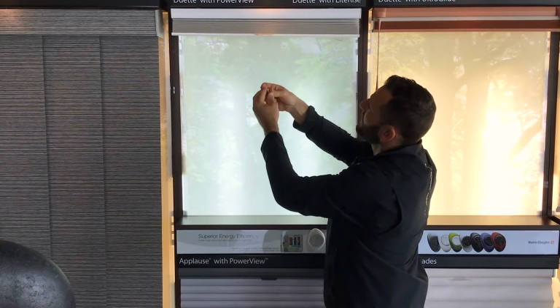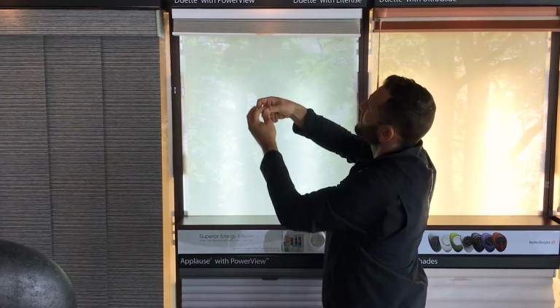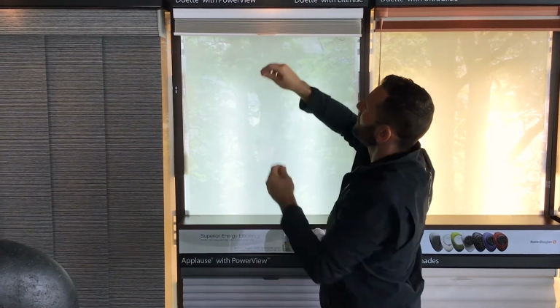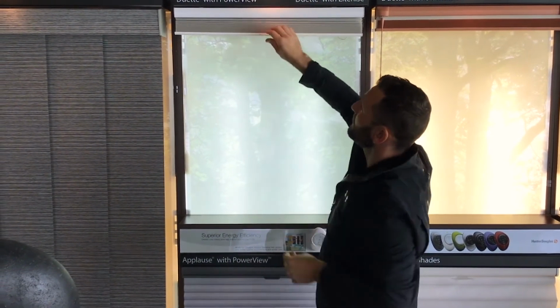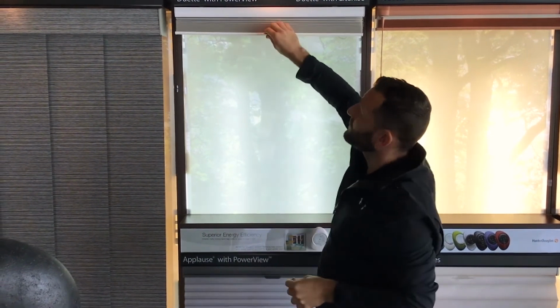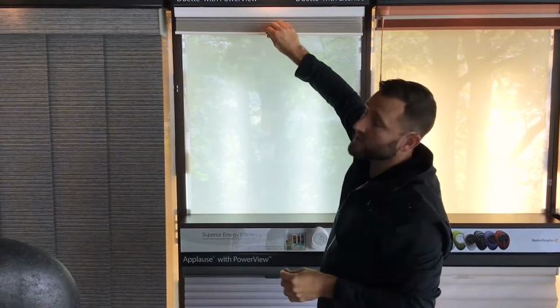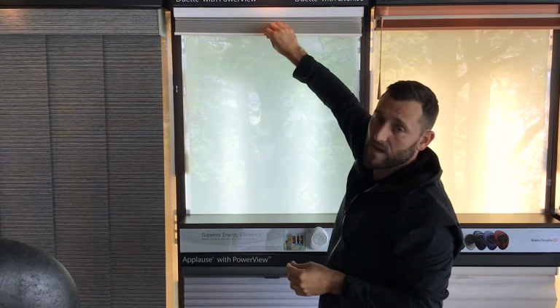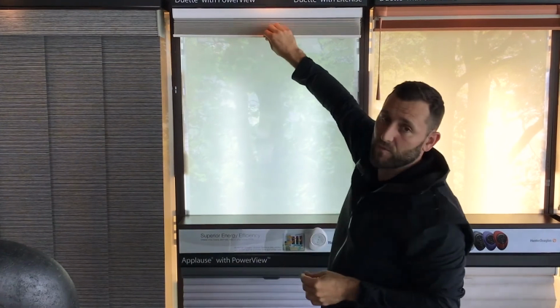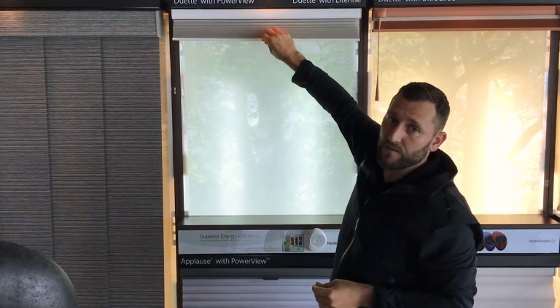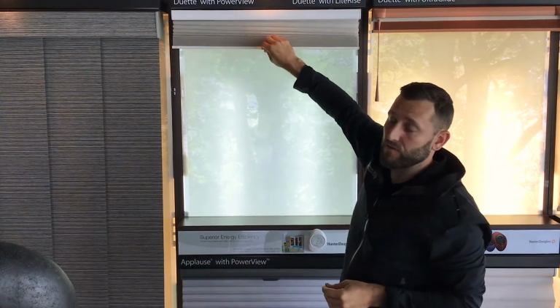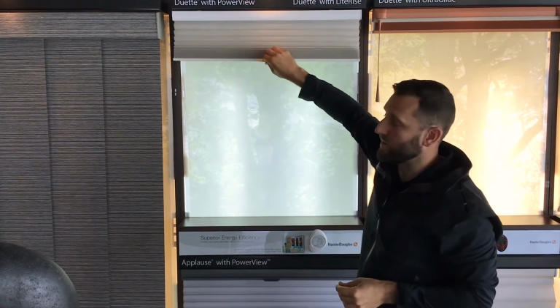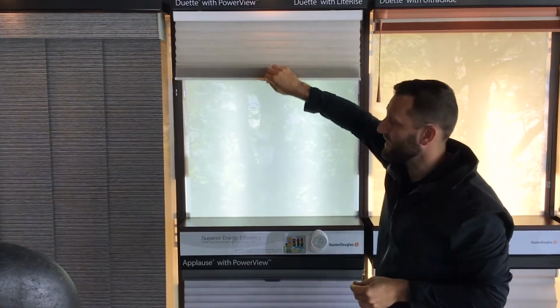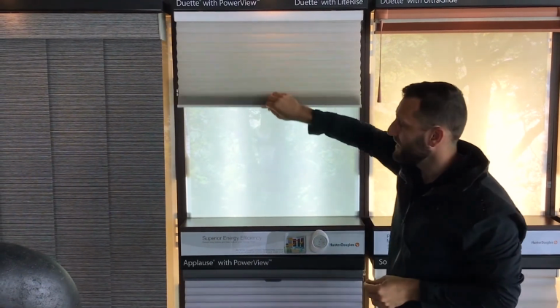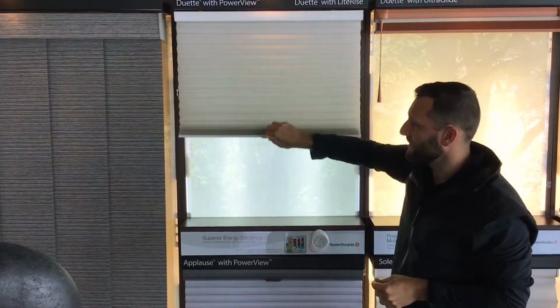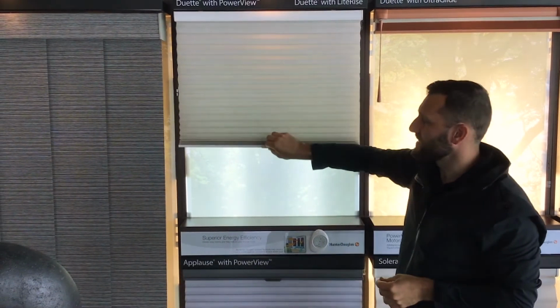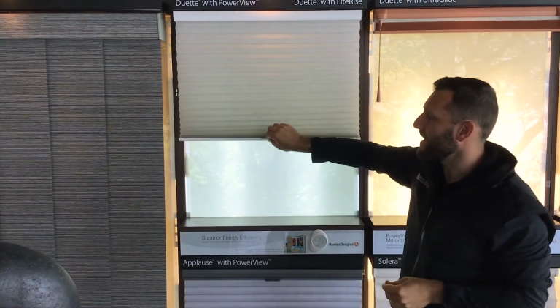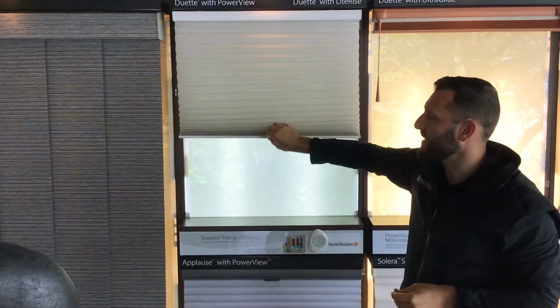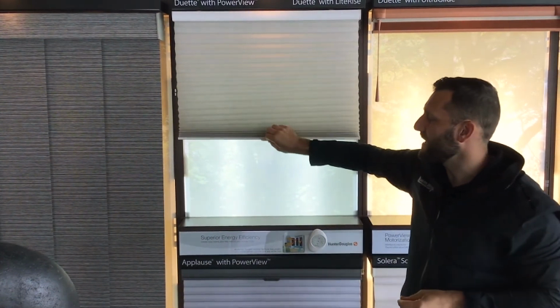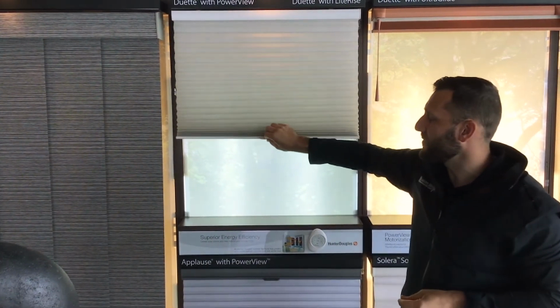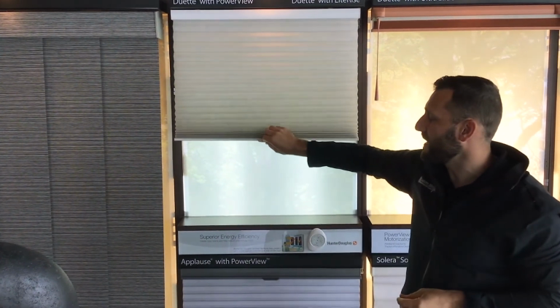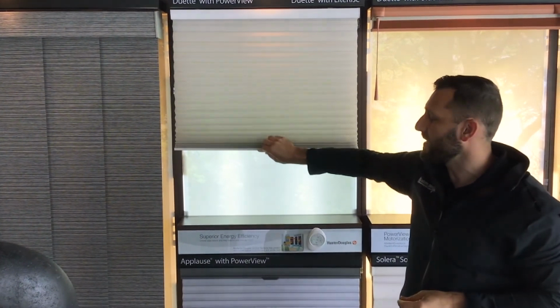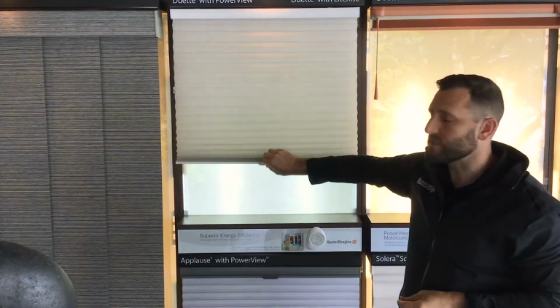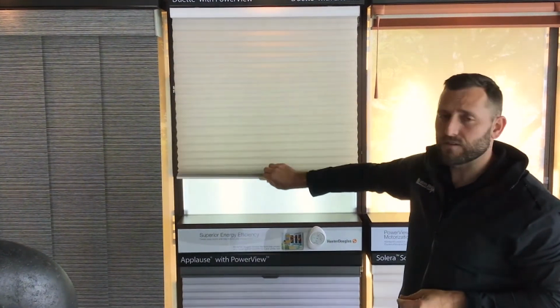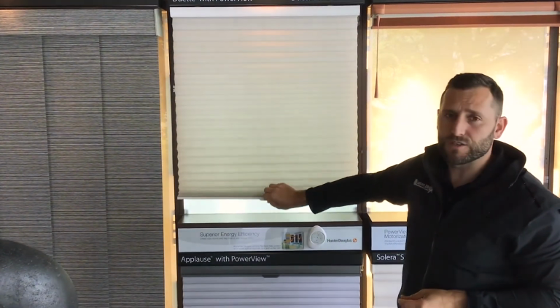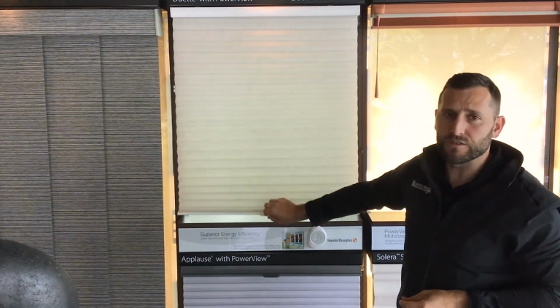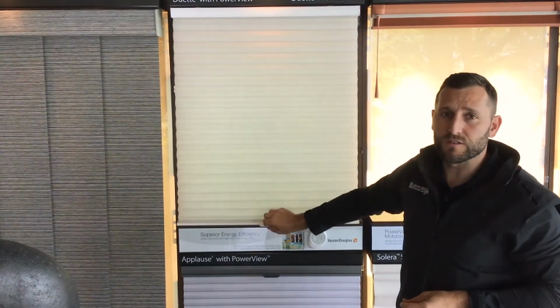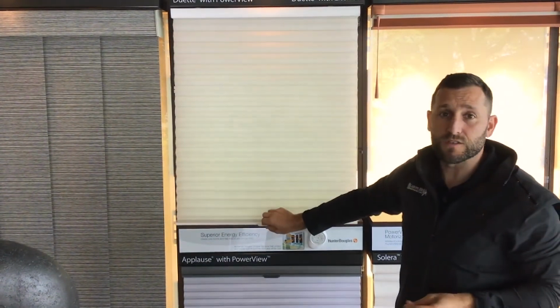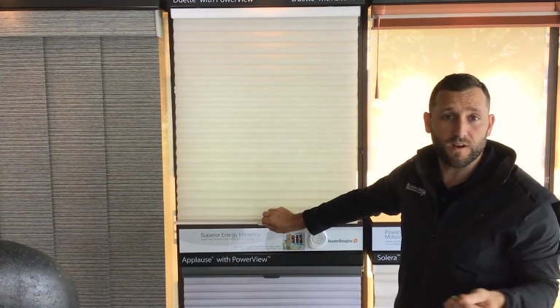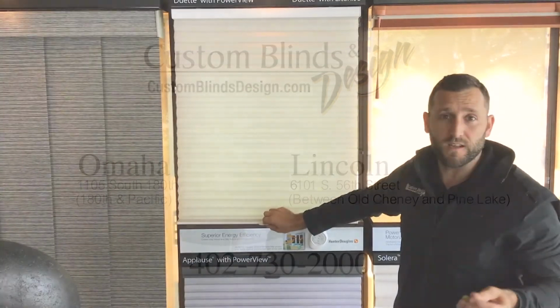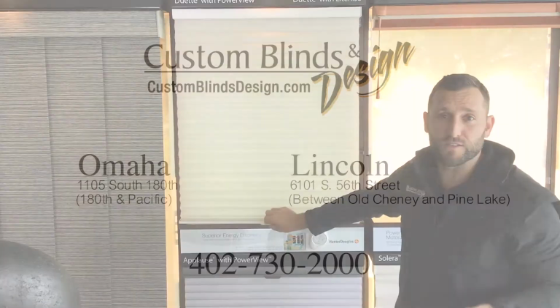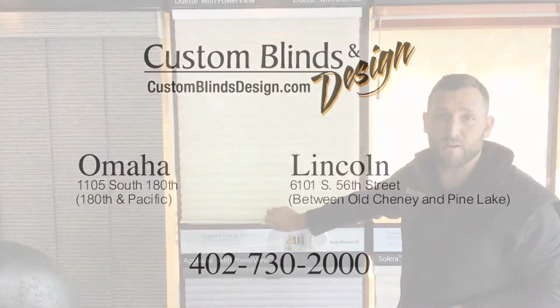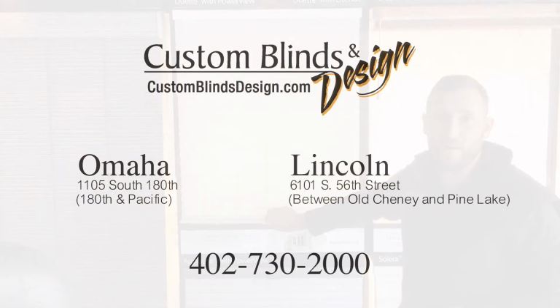This is only if the shade is operating fully. If it's stopping halfway or has other issues, then just go ahead and give us a call.